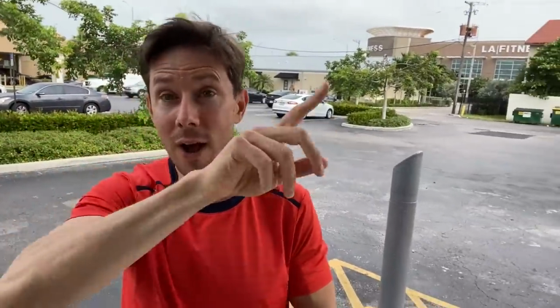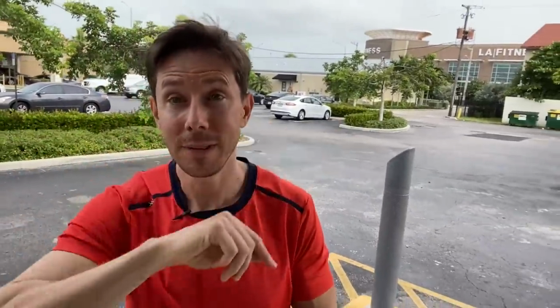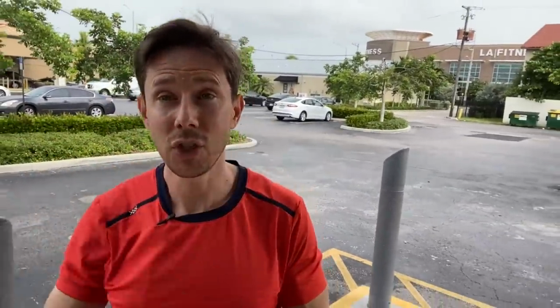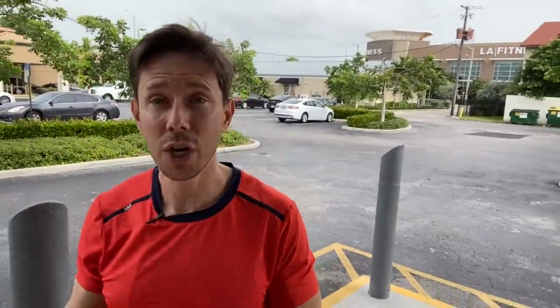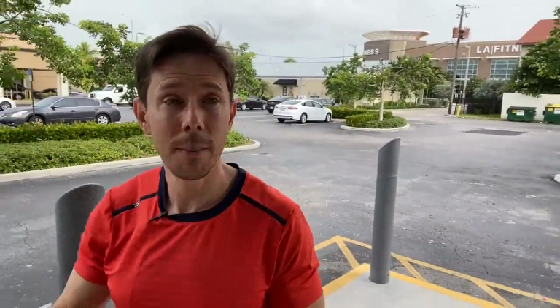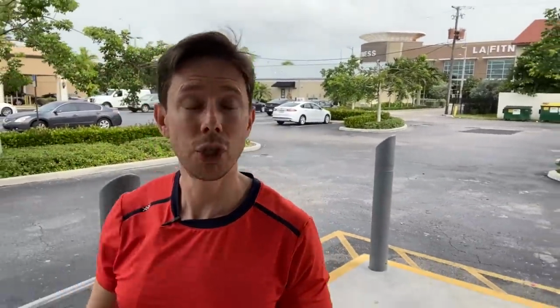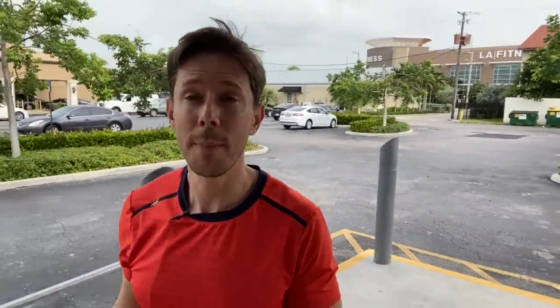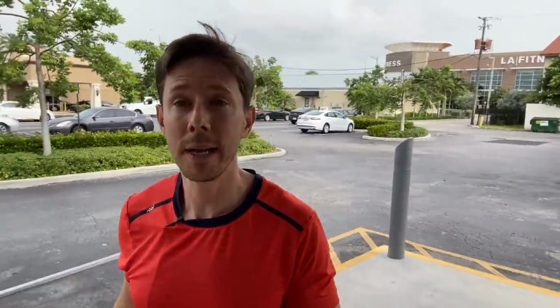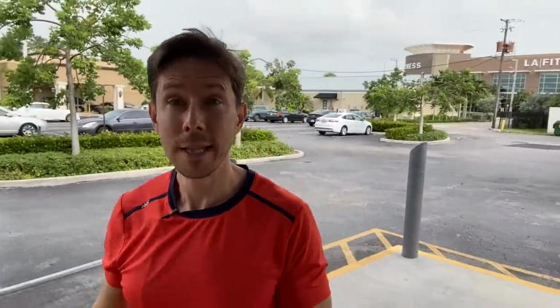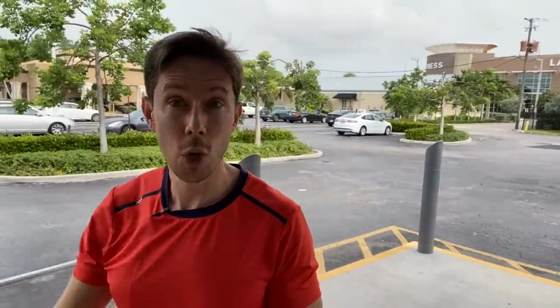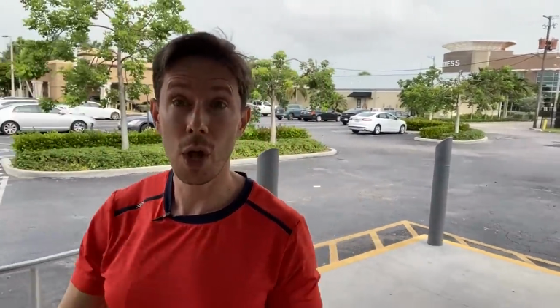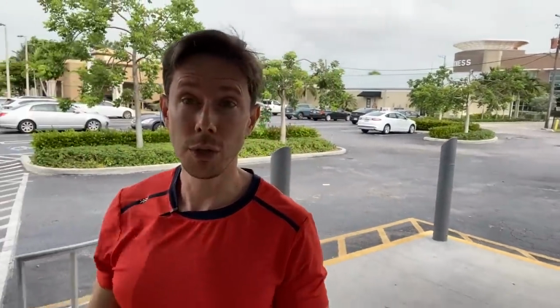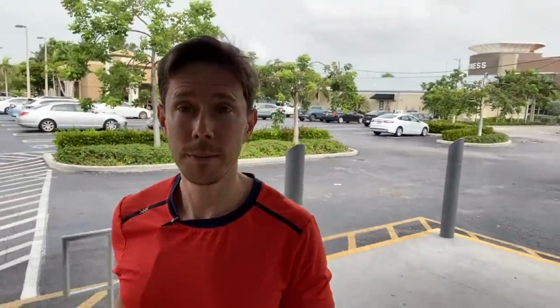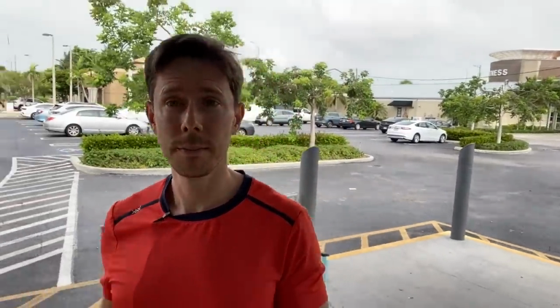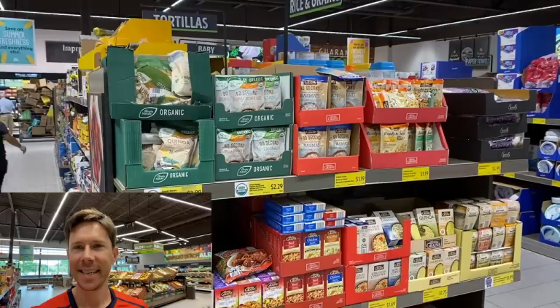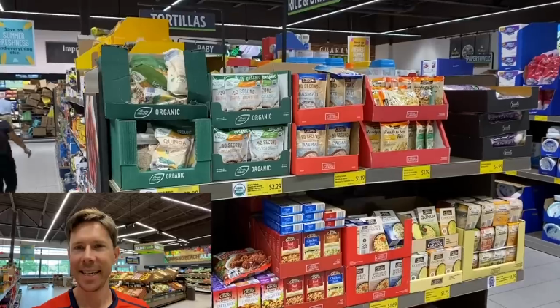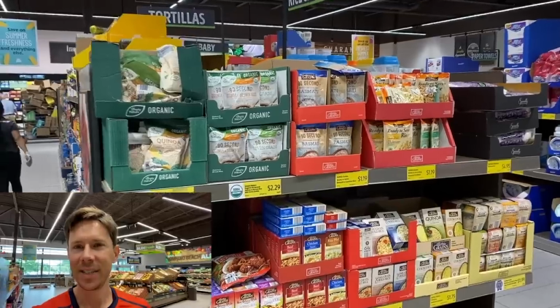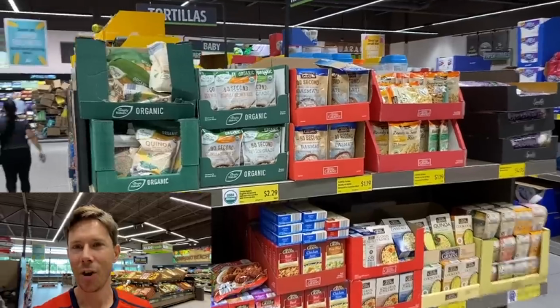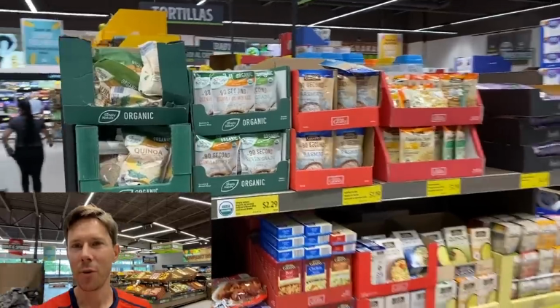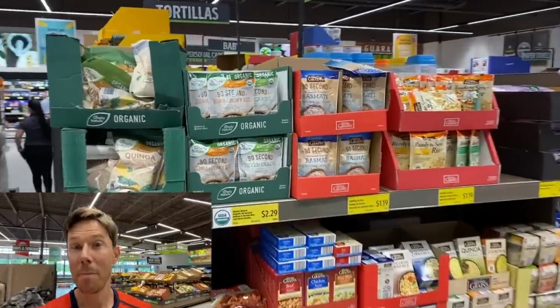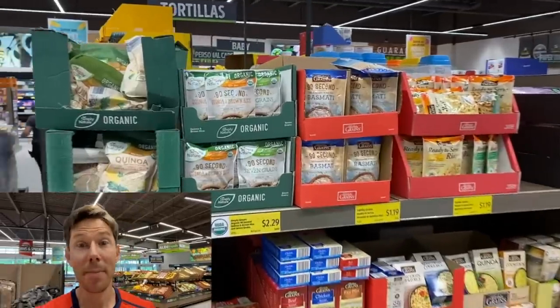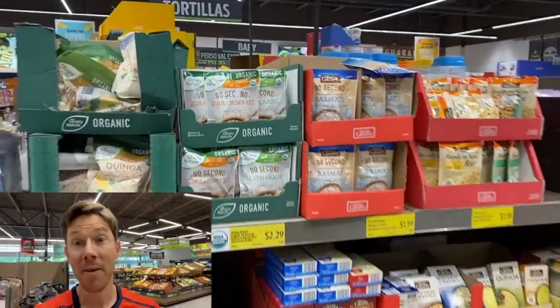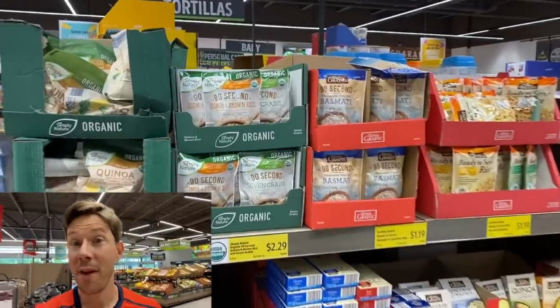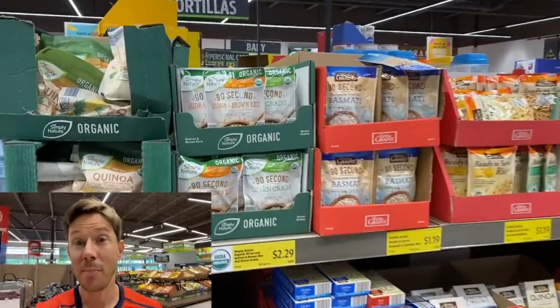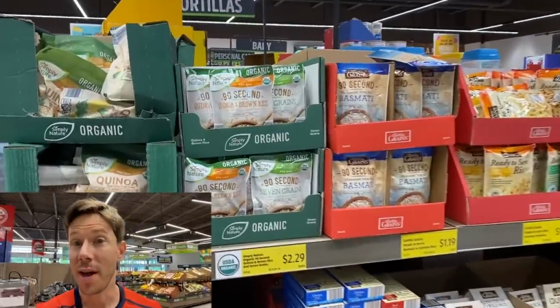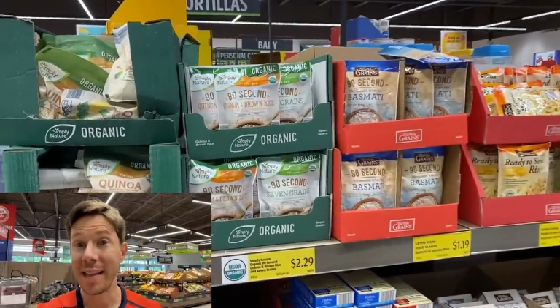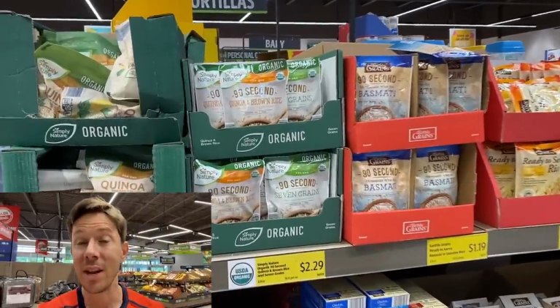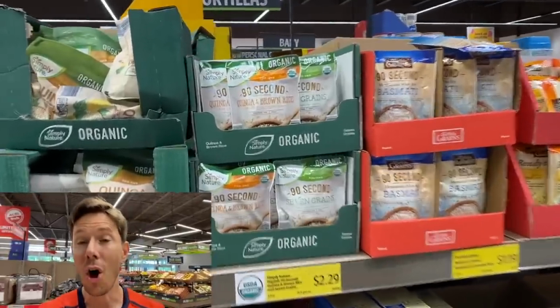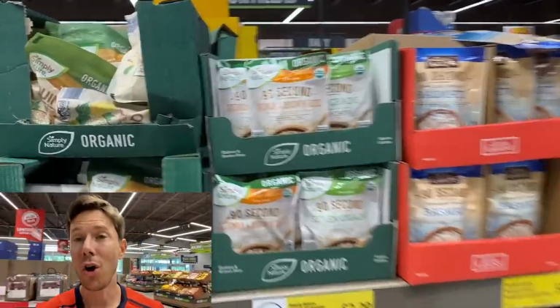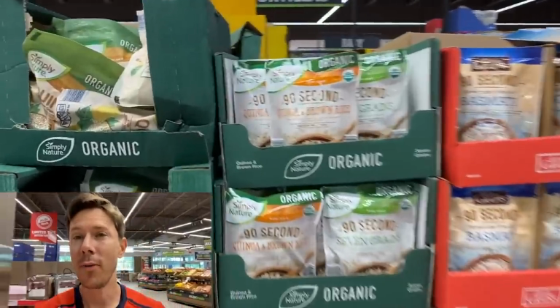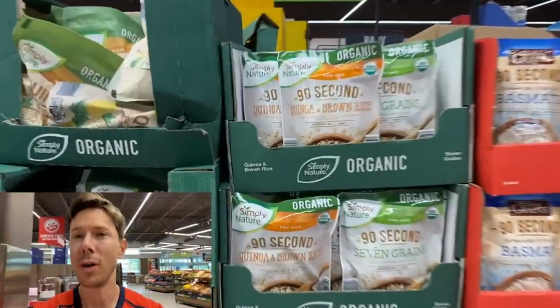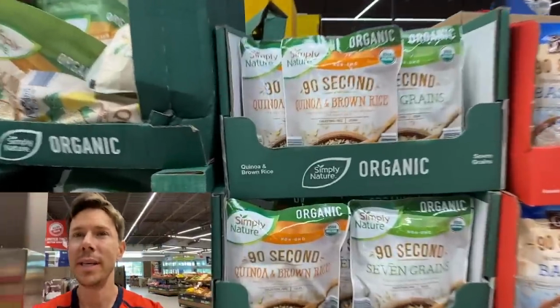Now, less talking, more shopping. Let's go into Aldi. Let's start off with maybe my favorite product in all of Aldi.